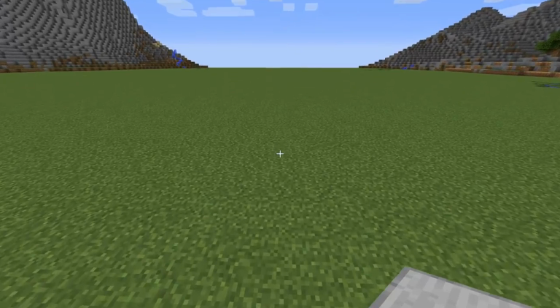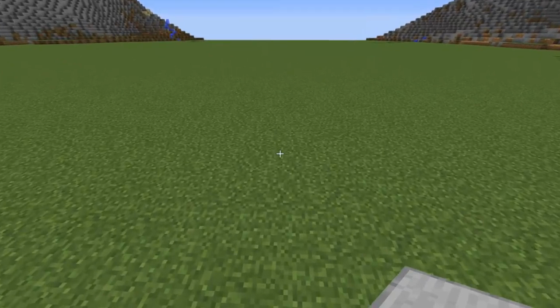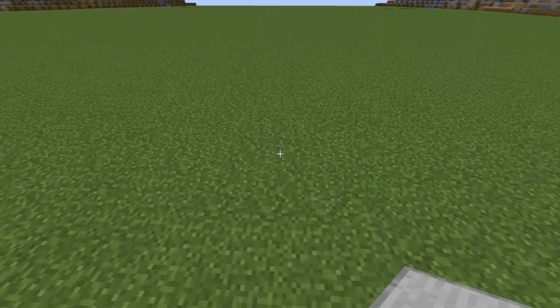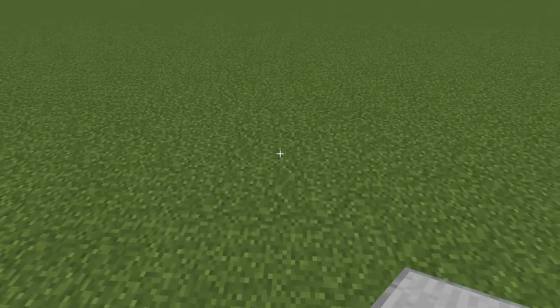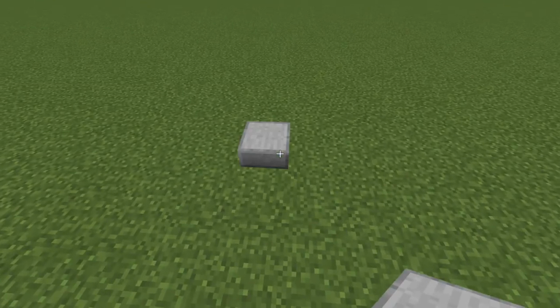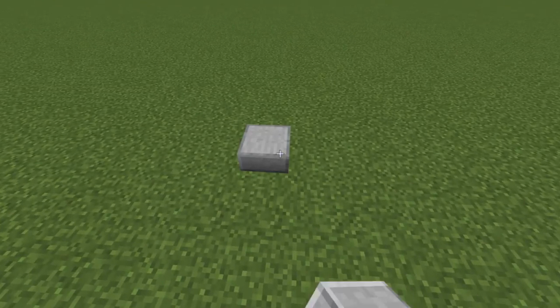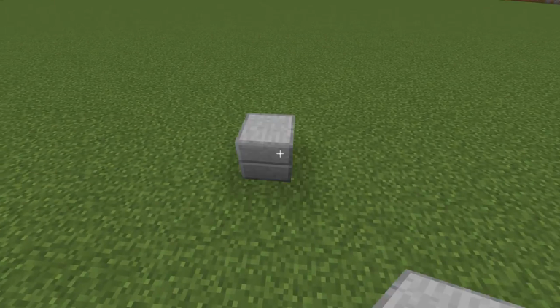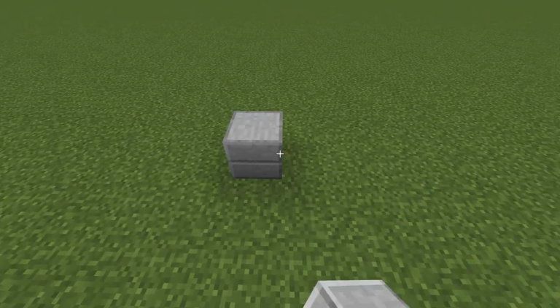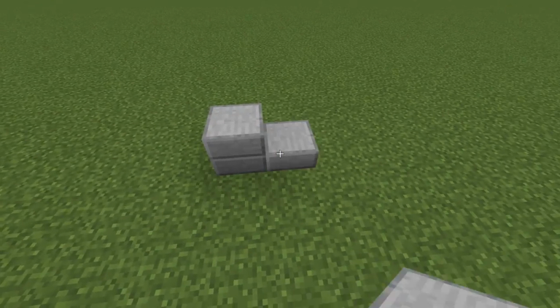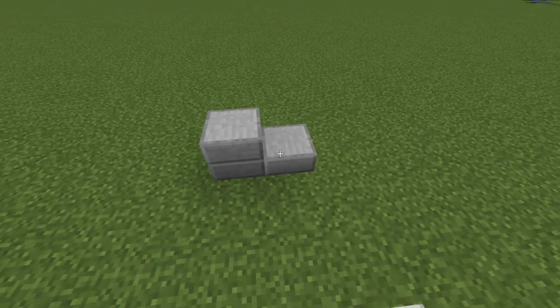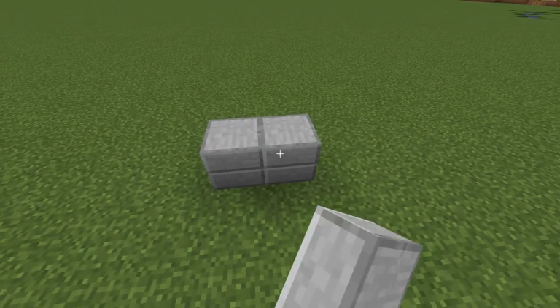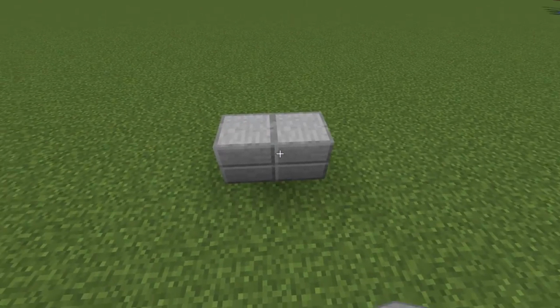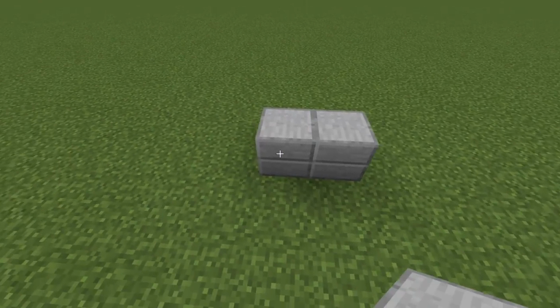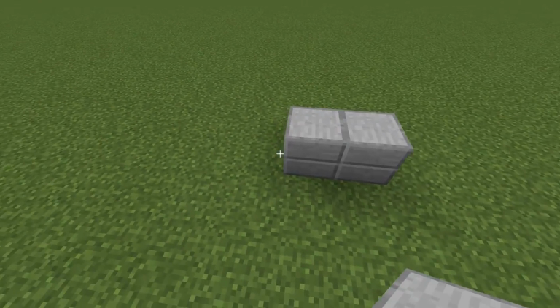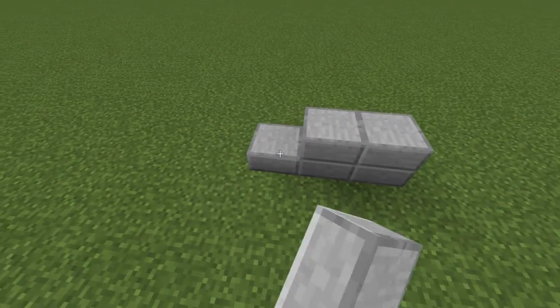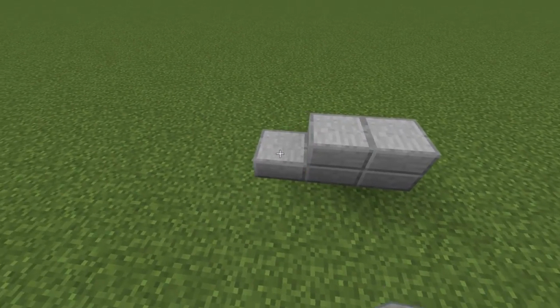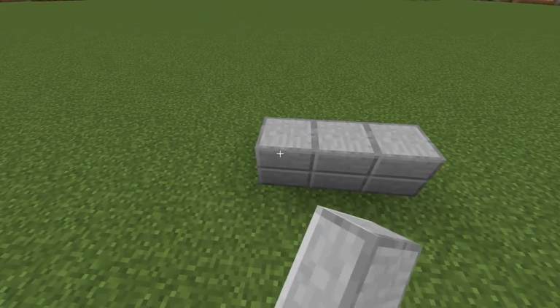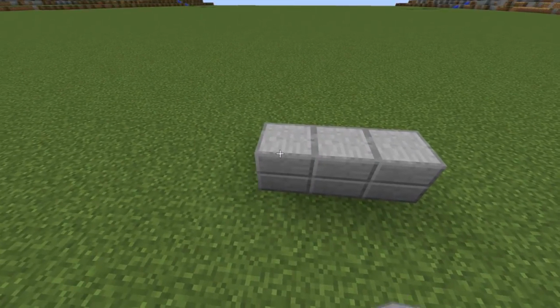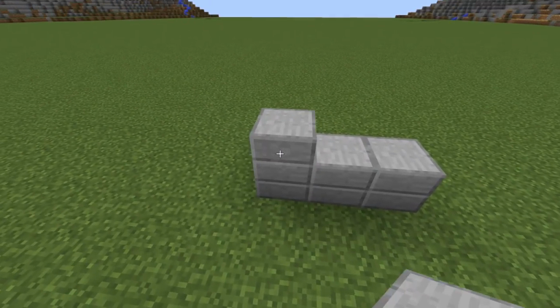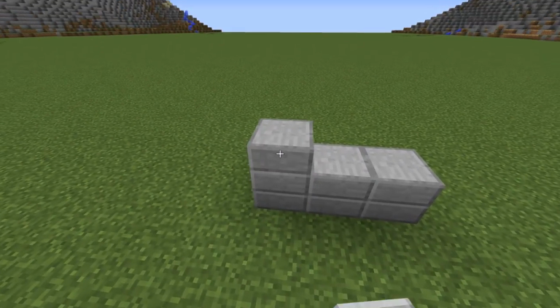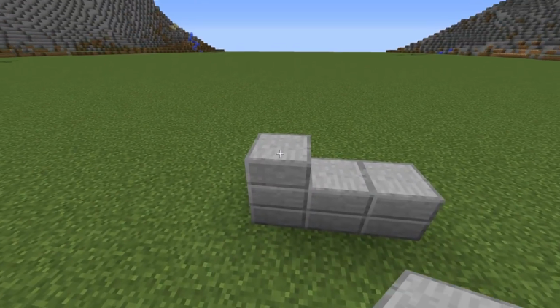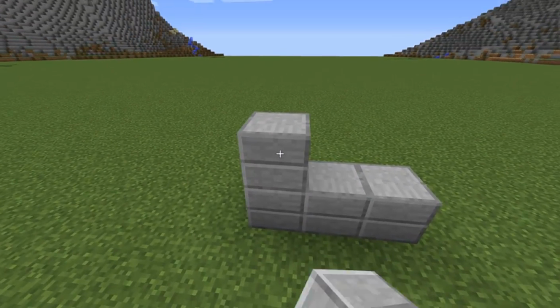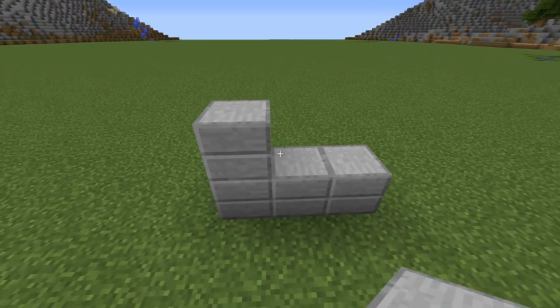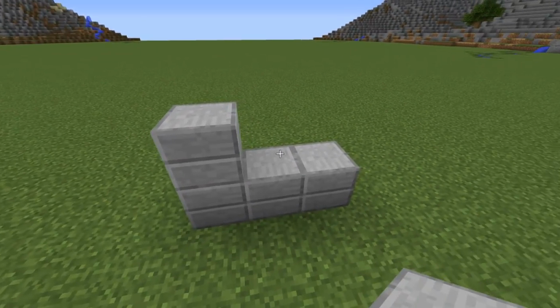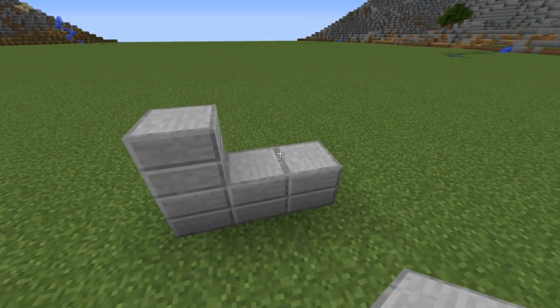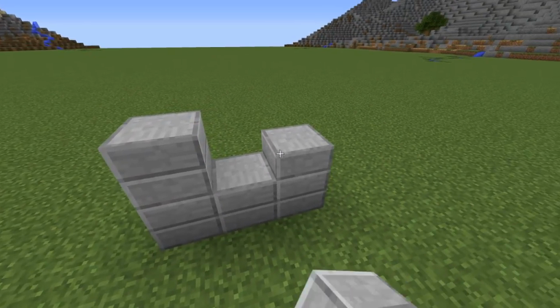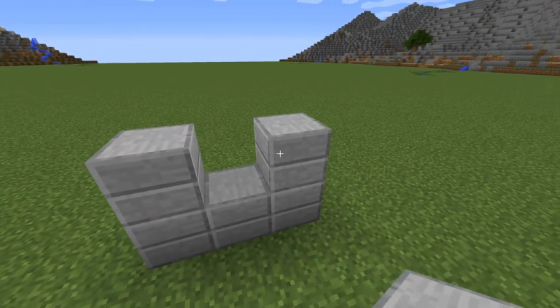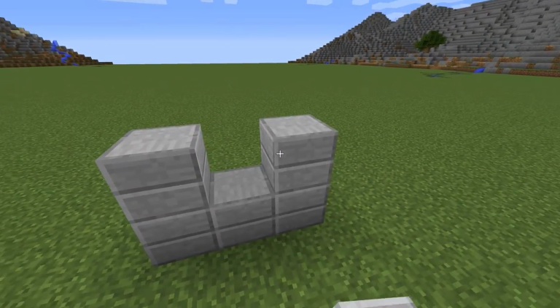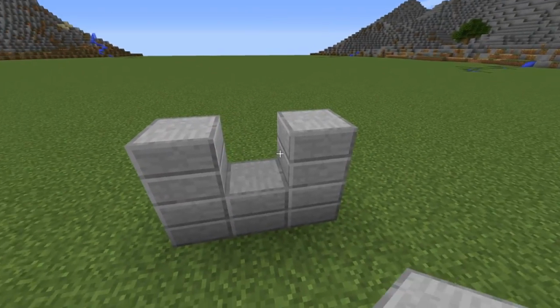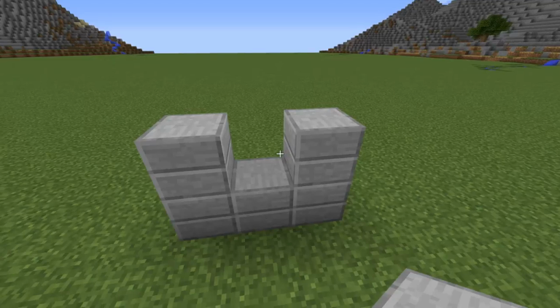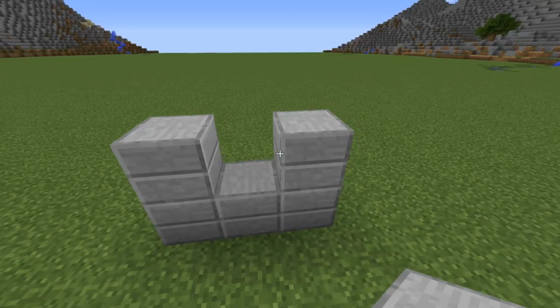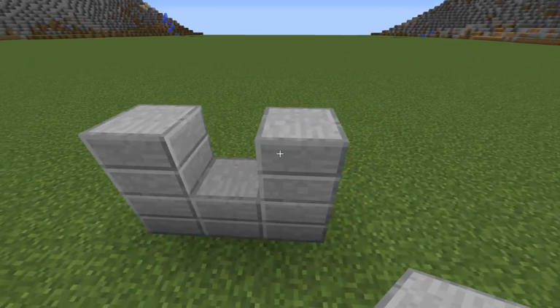Start by placing a line of double stone slabs, and then two more on the sides. Repeat it for every side.